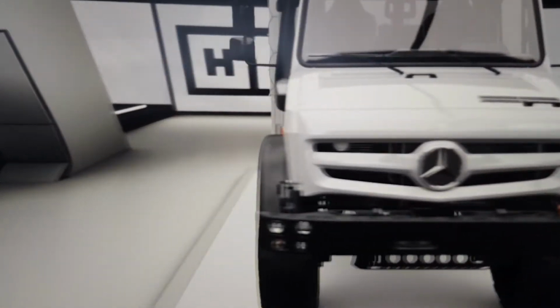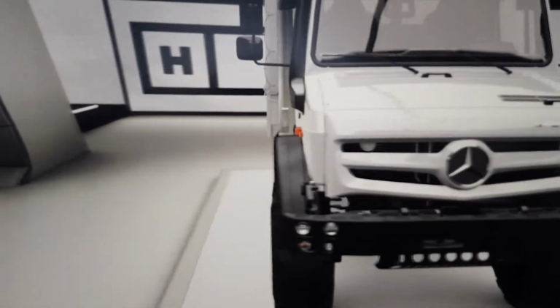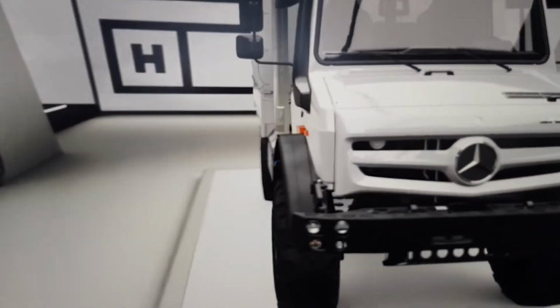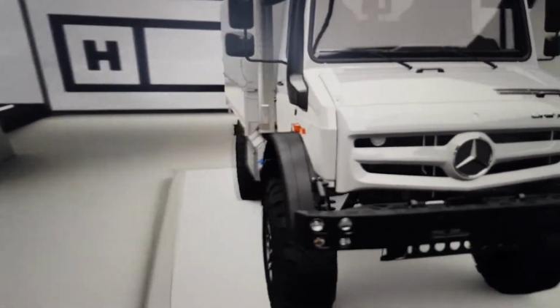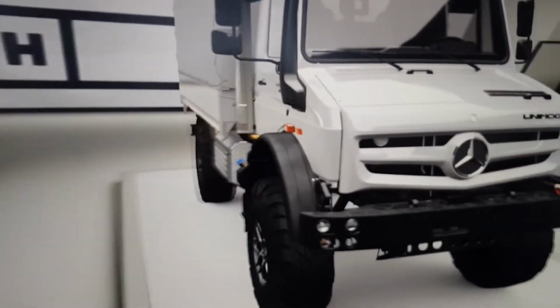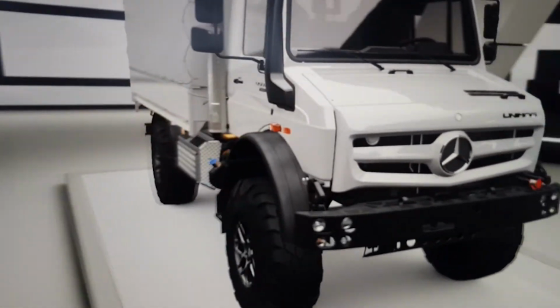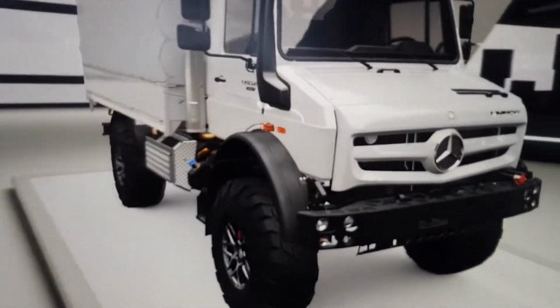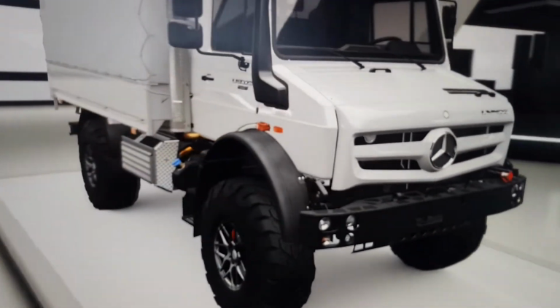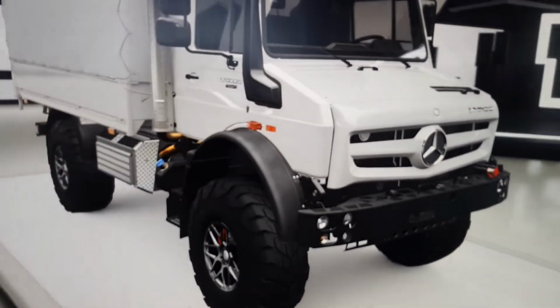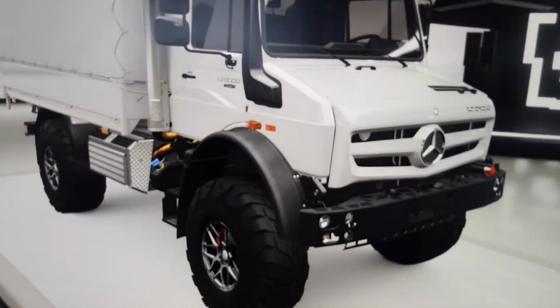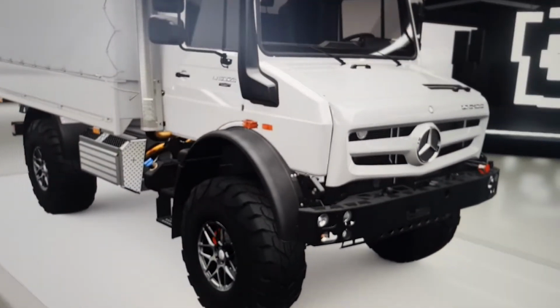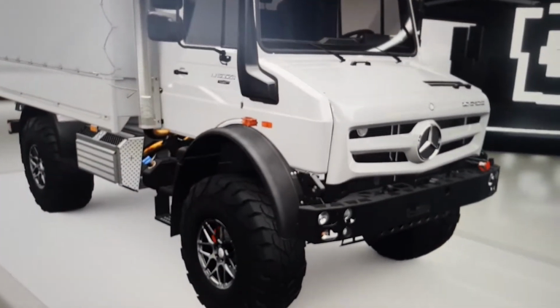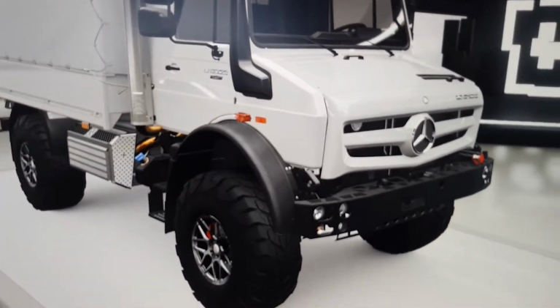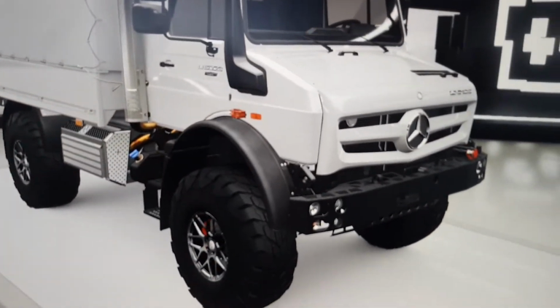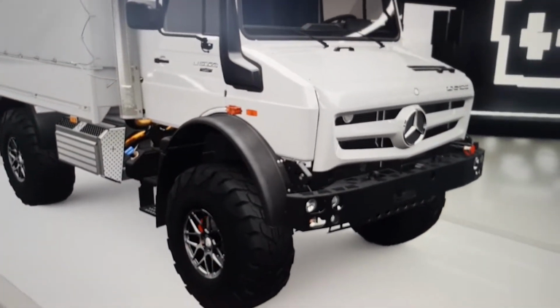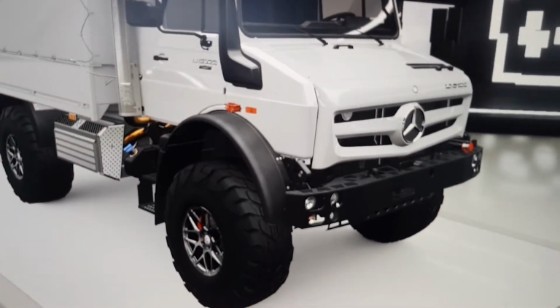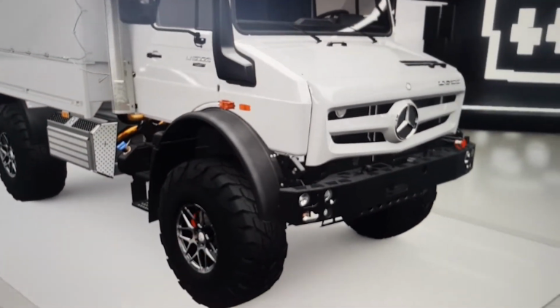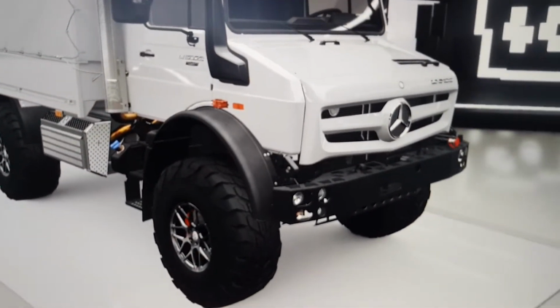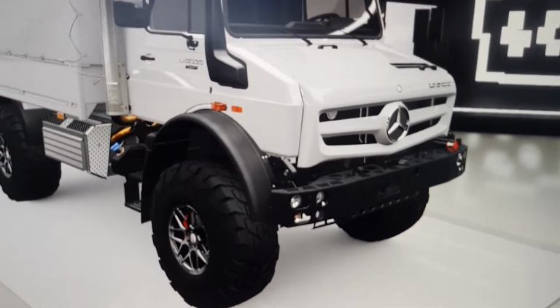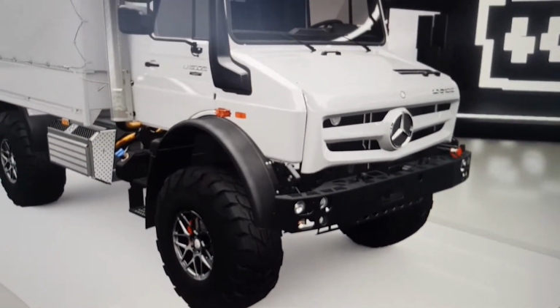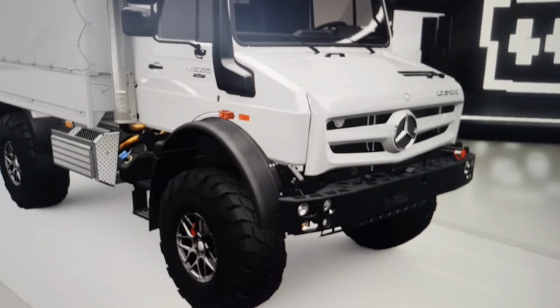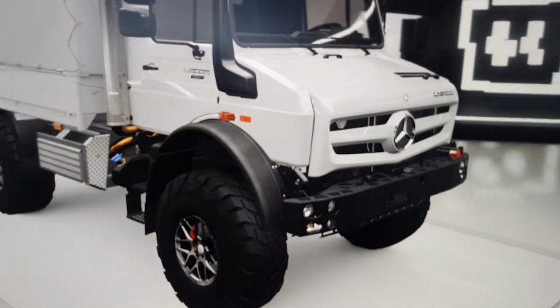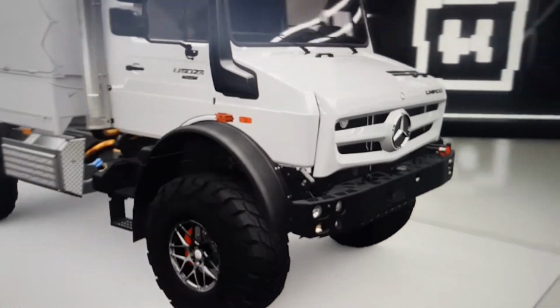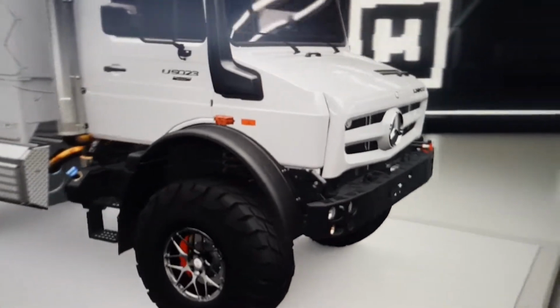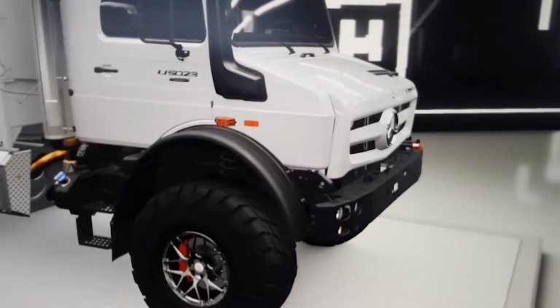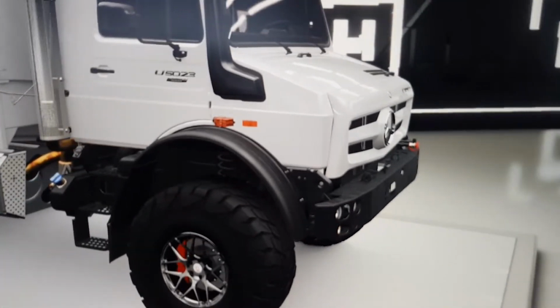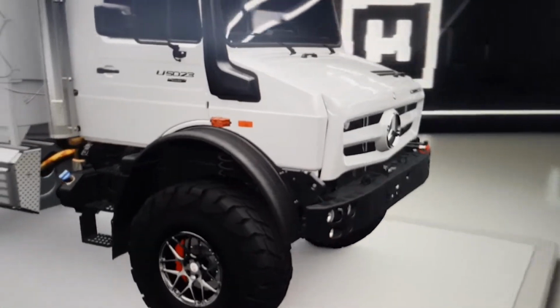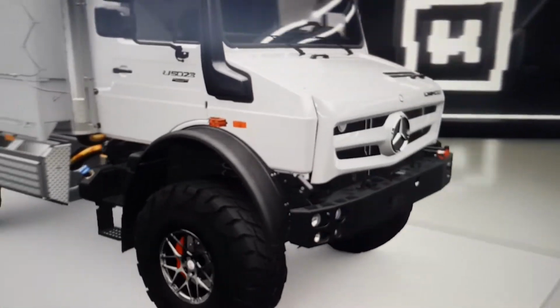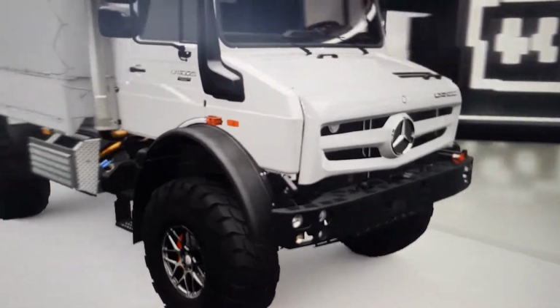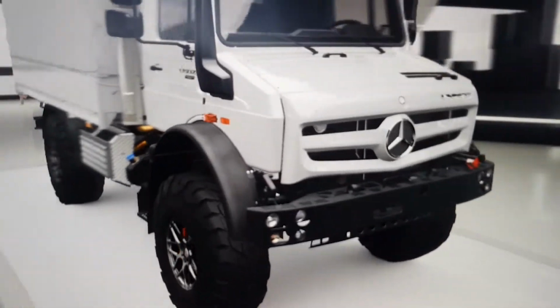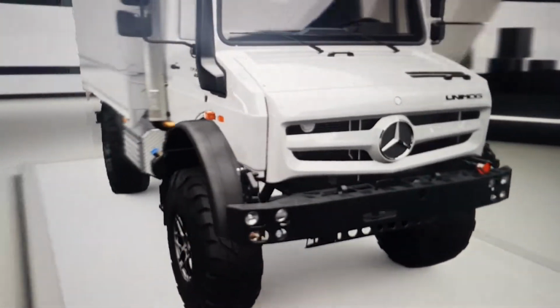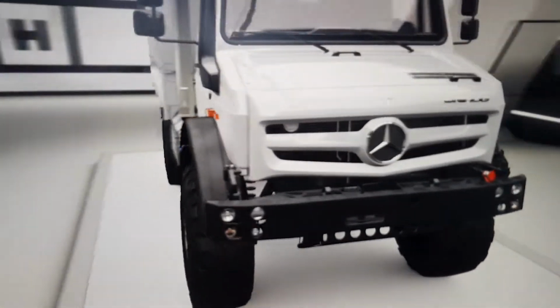This is going to be a series called Featuring the Unimog. Tomorrow we're going to do the sides and the rims and that stuff.